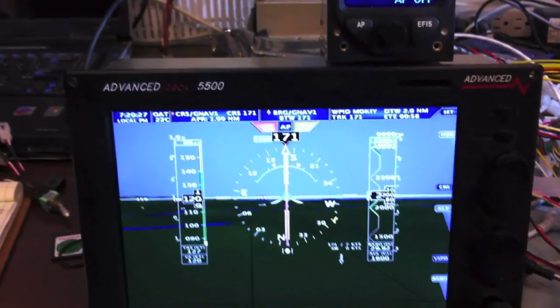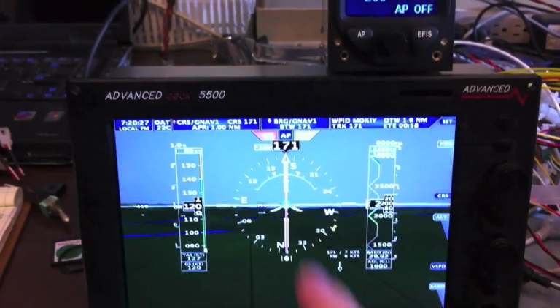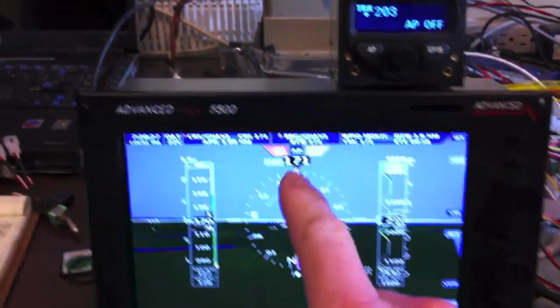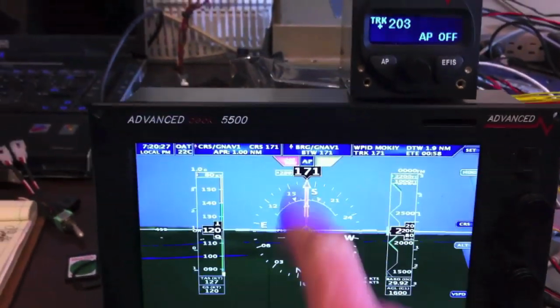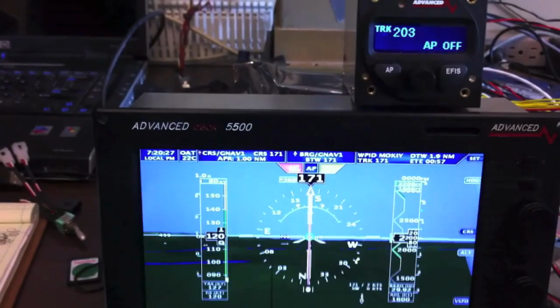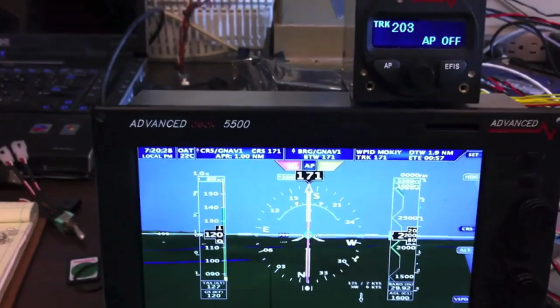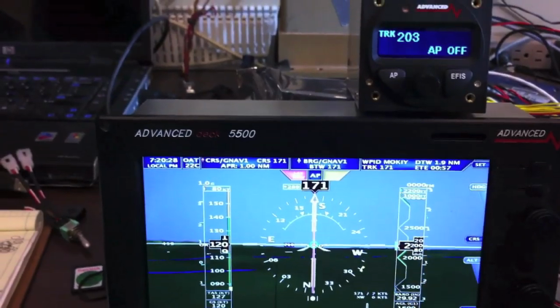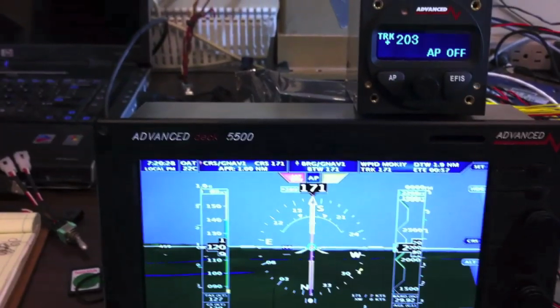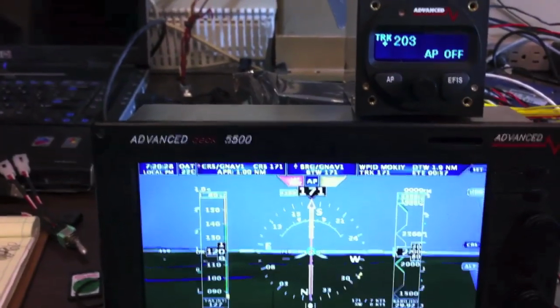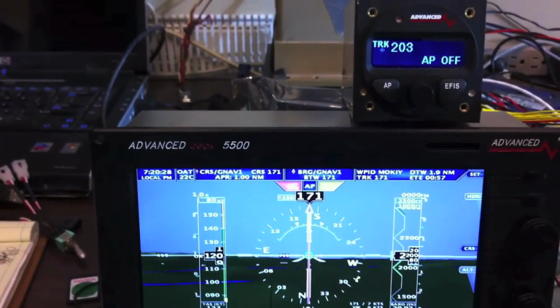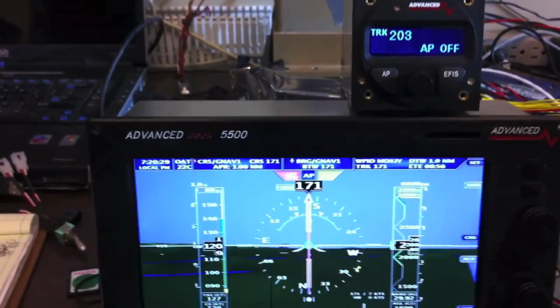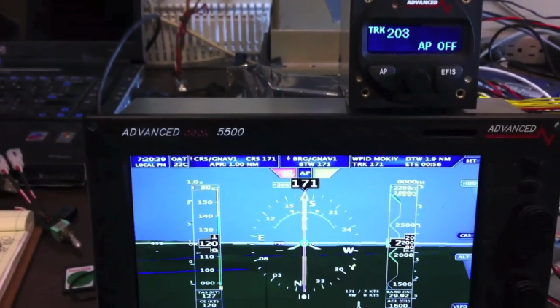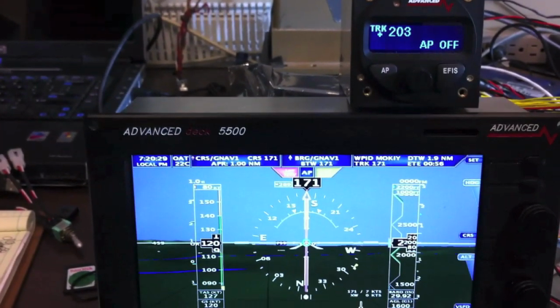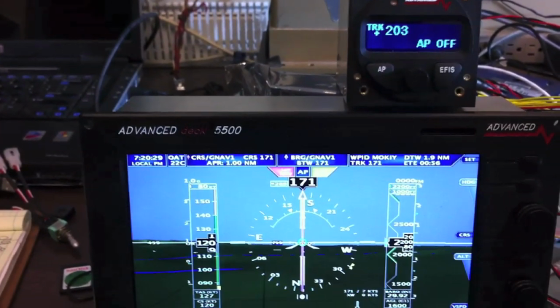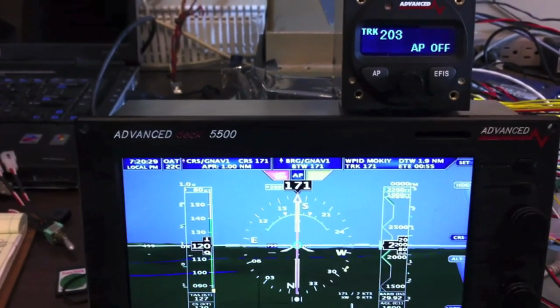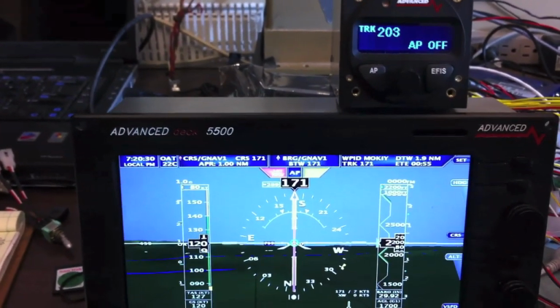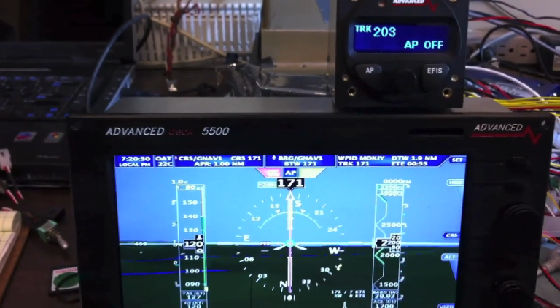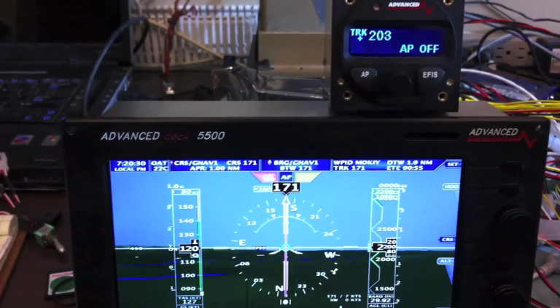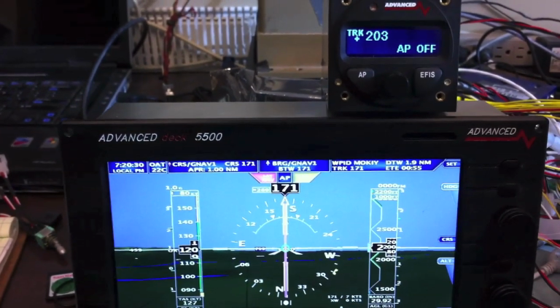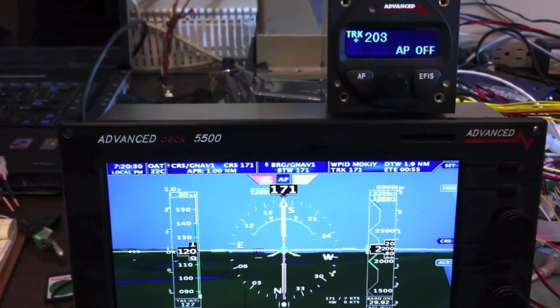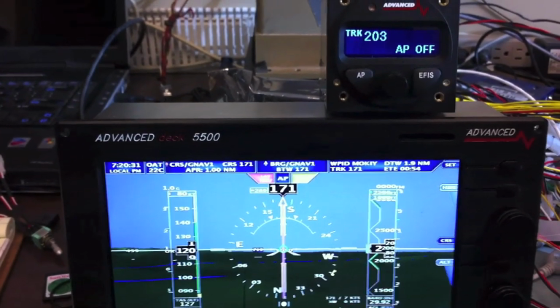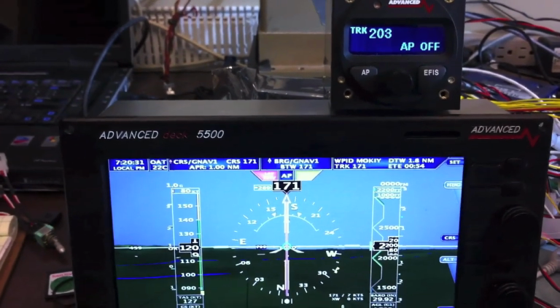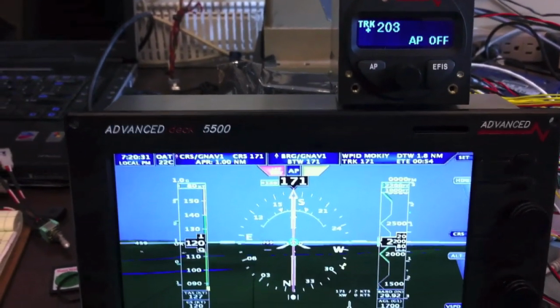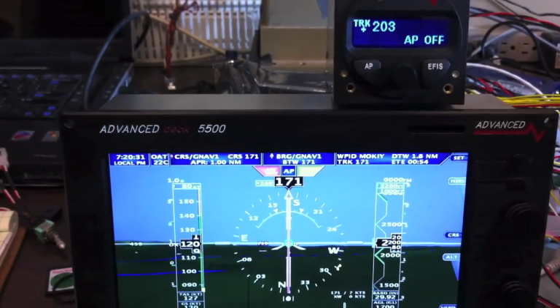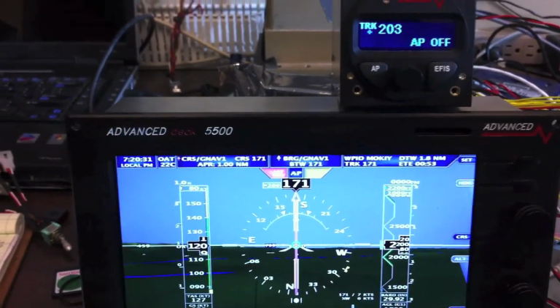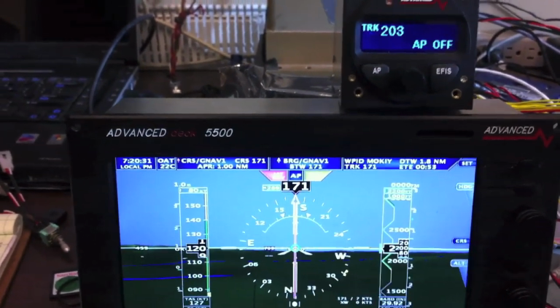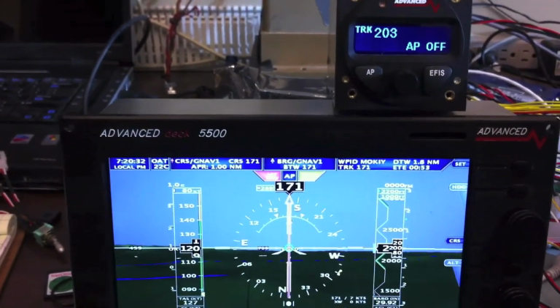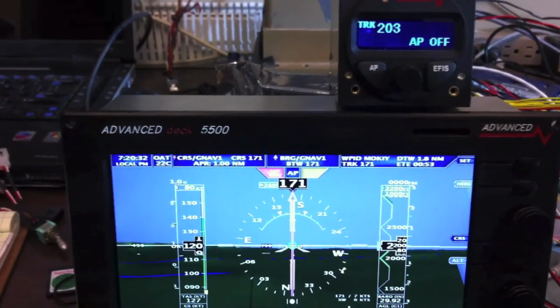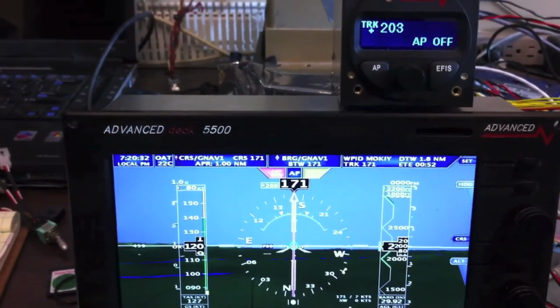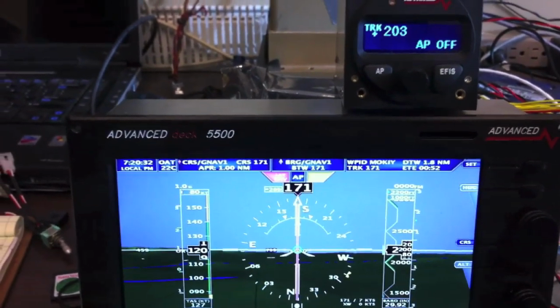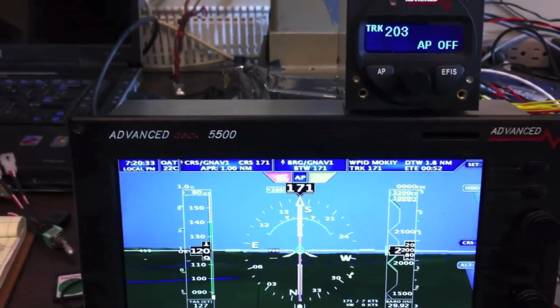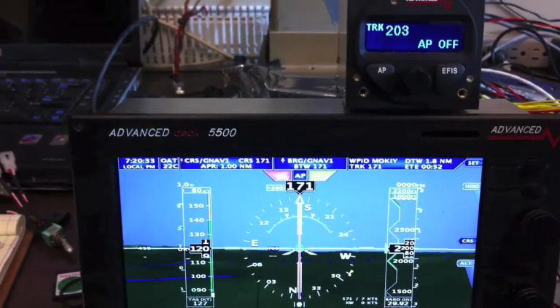The Autopilot mode will also show if it needs trimming. There'll be an up arrow or a down arrow indicating that your trim needs to be adjusted.